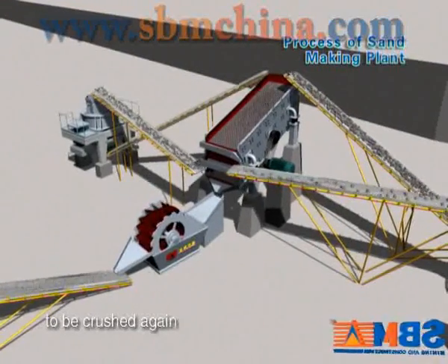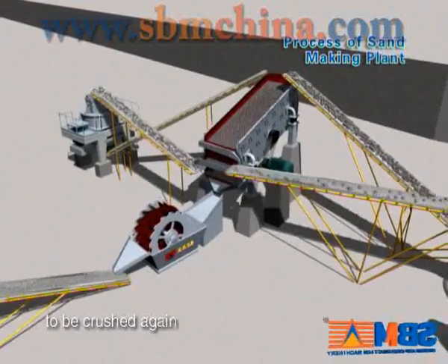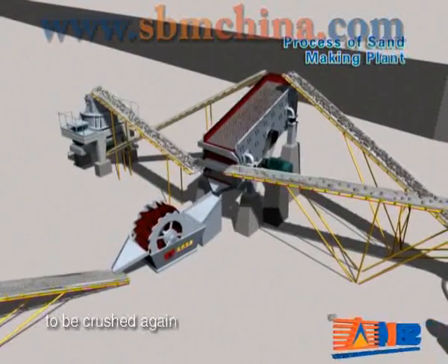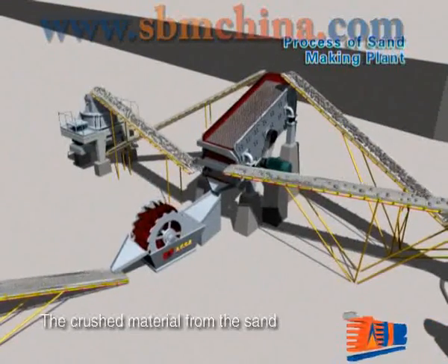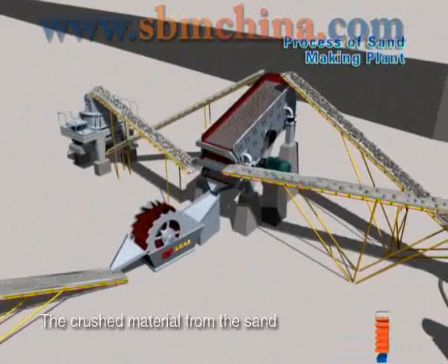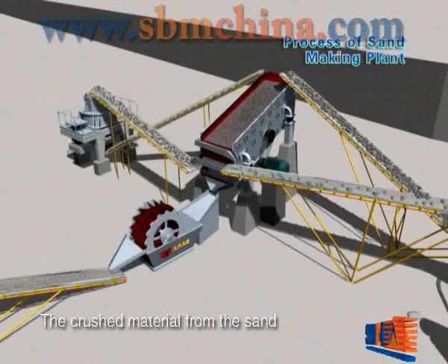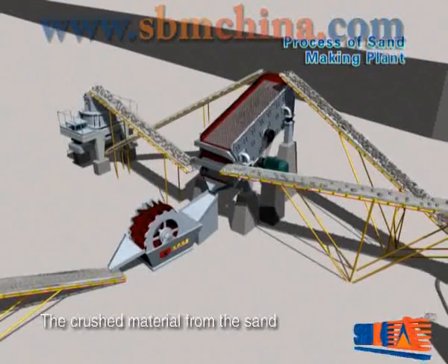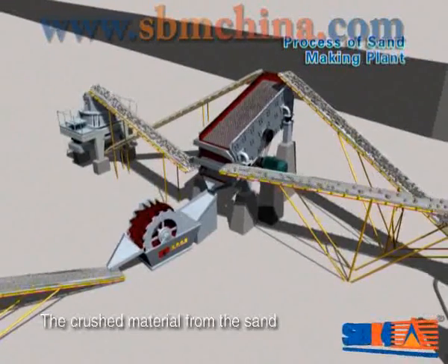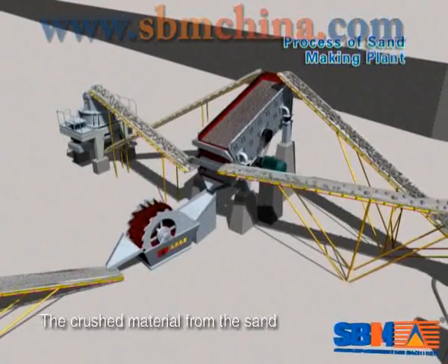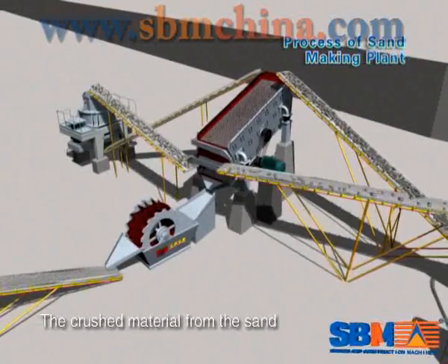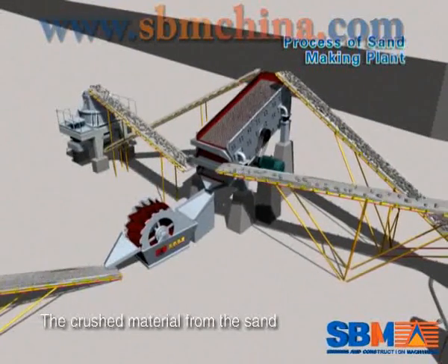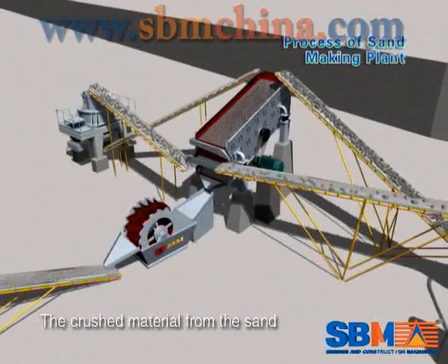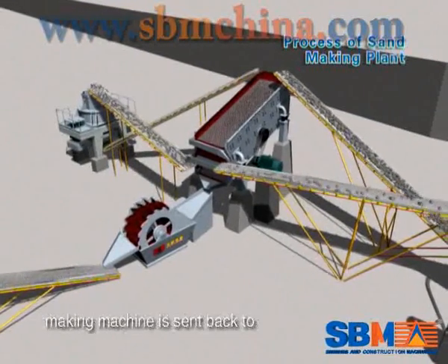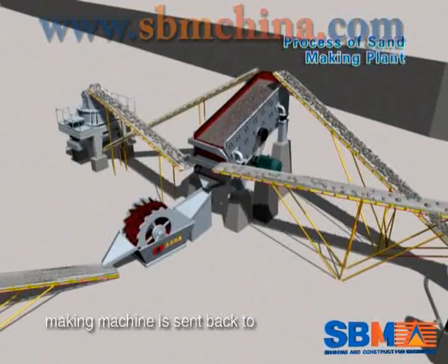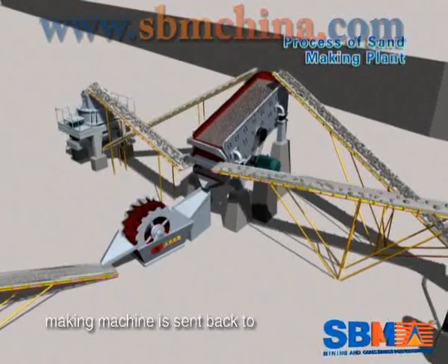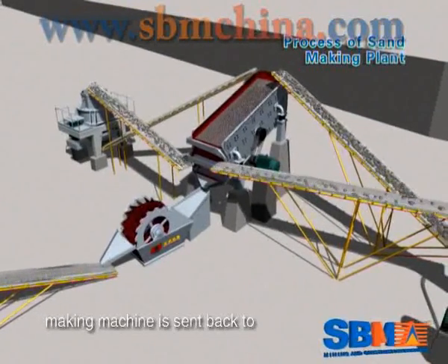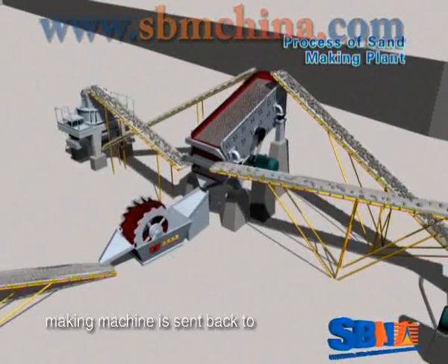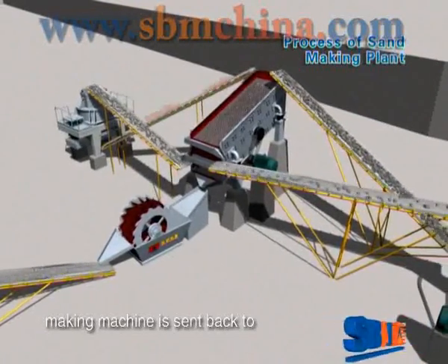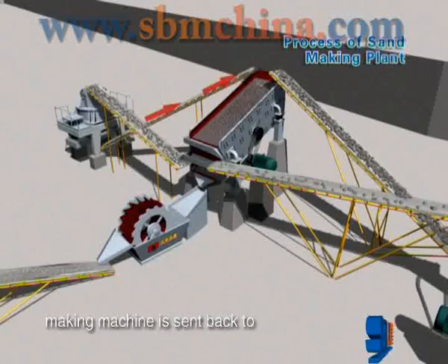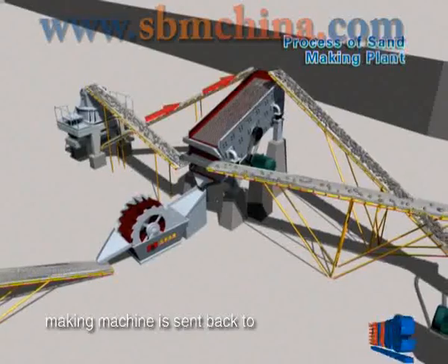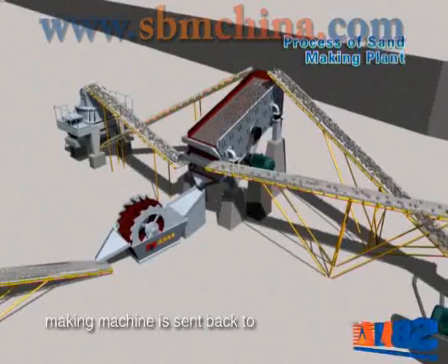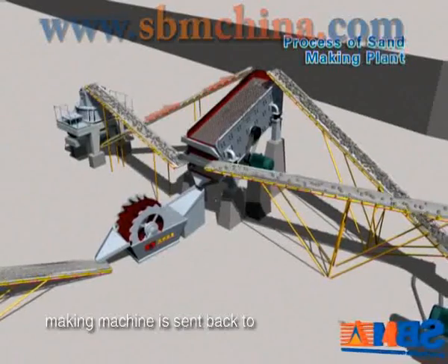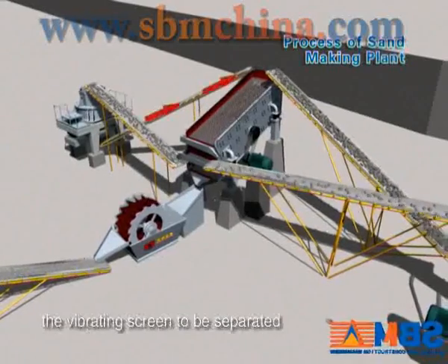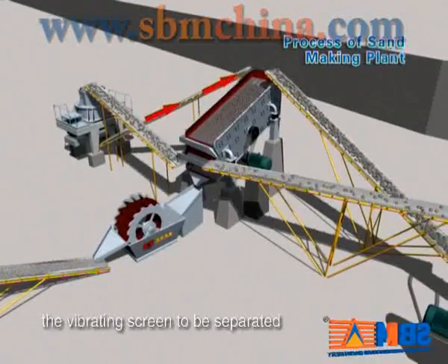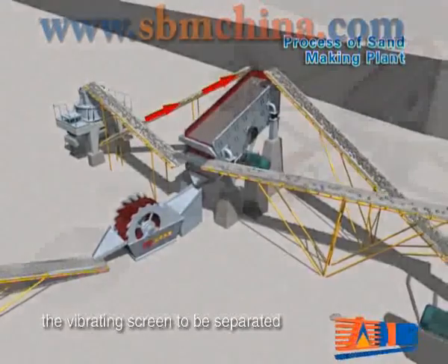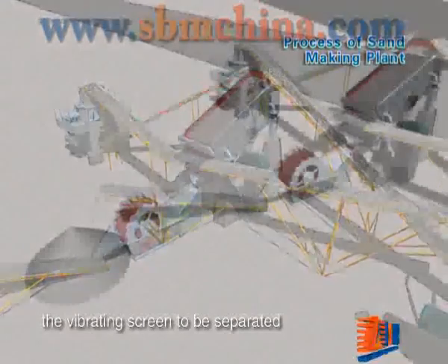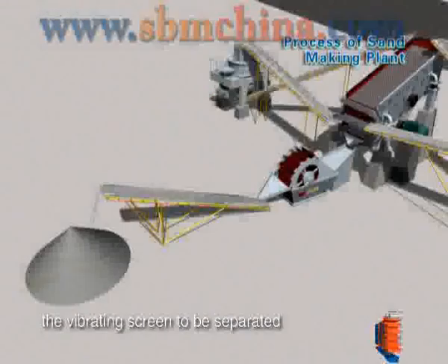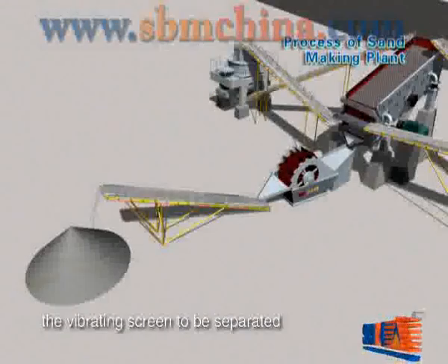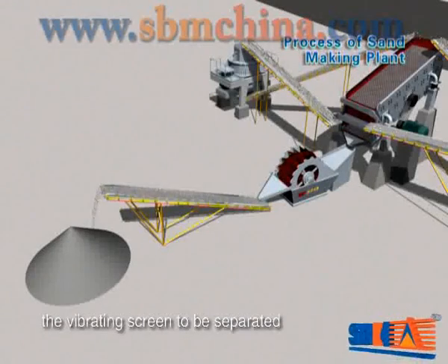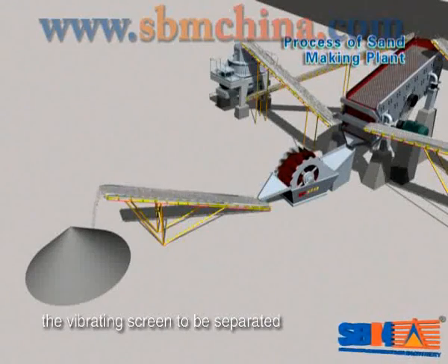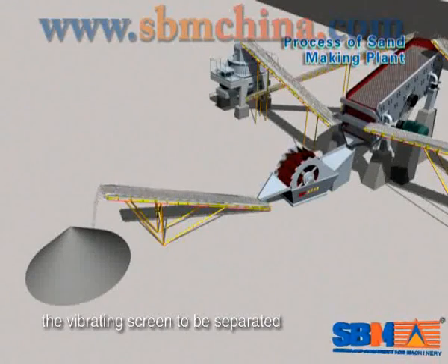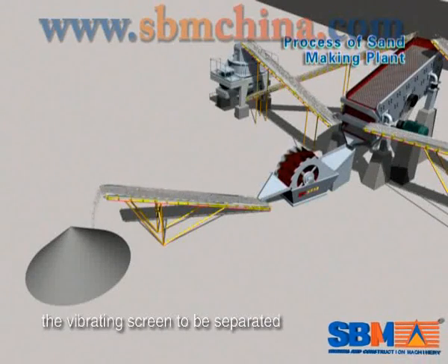The crushed material from the sand making machine is sent back to the vibrating screen to be separated.